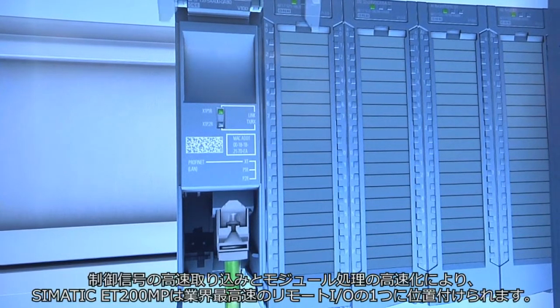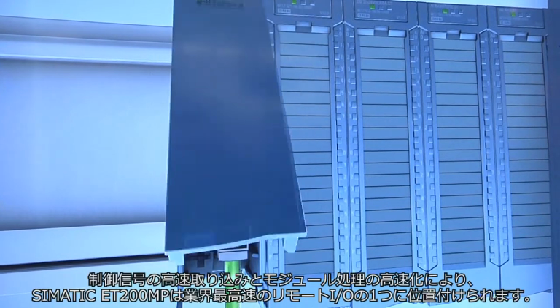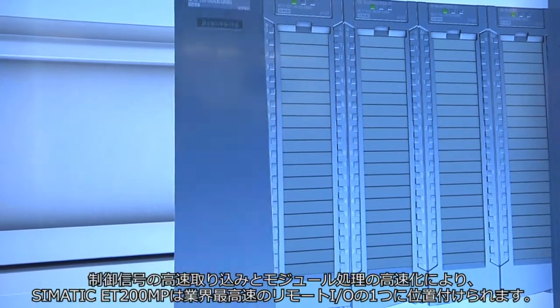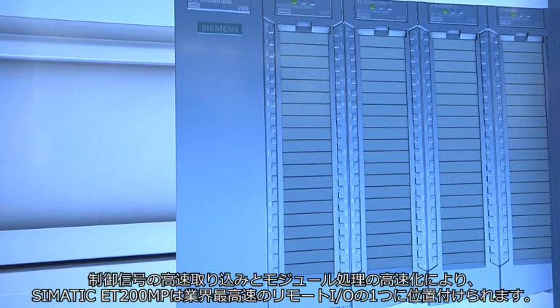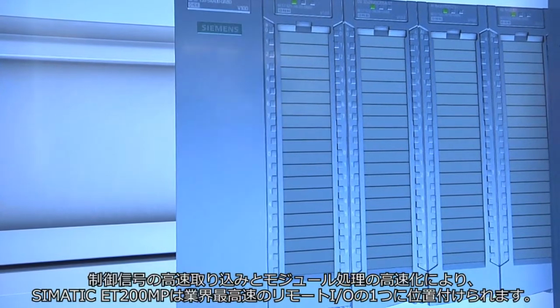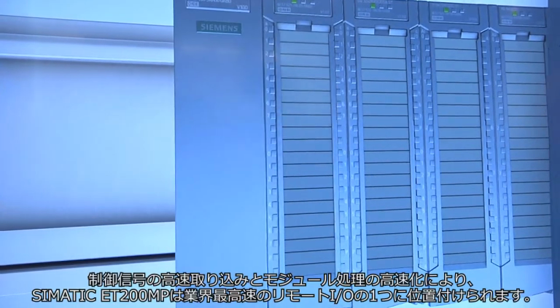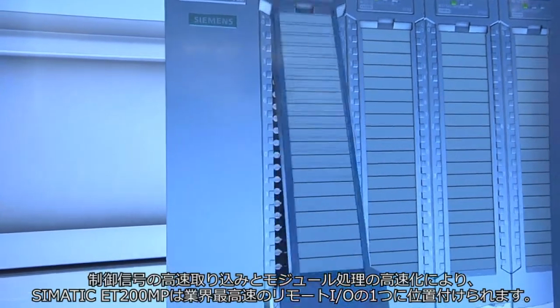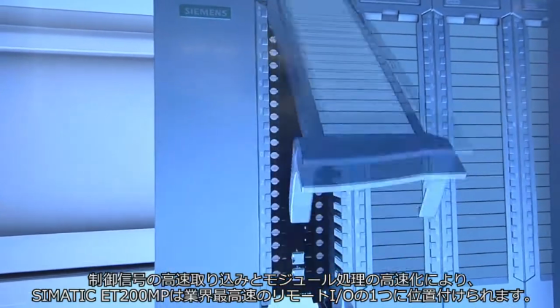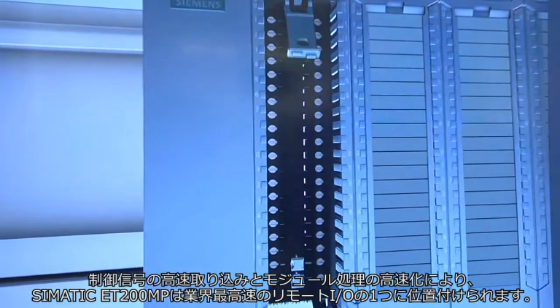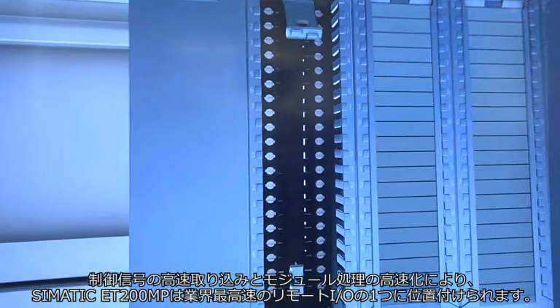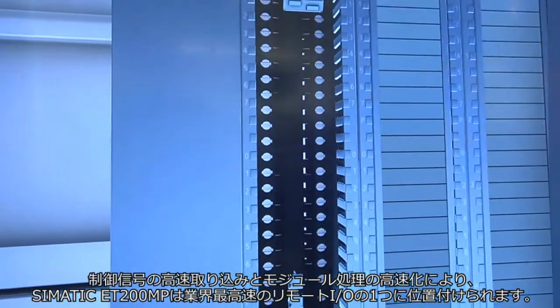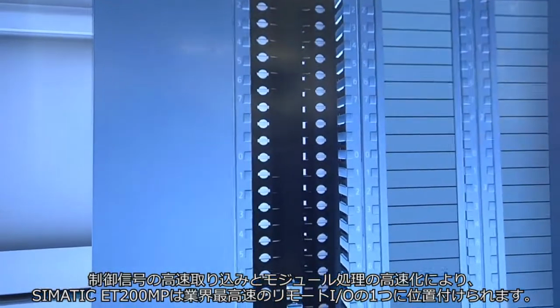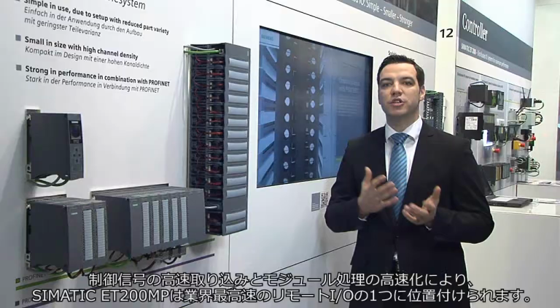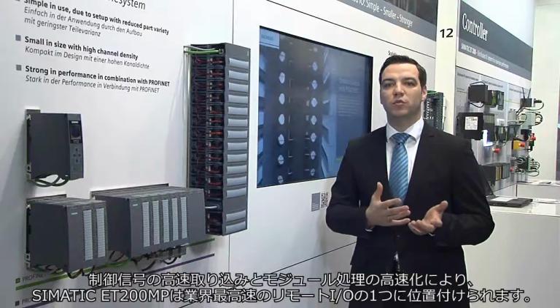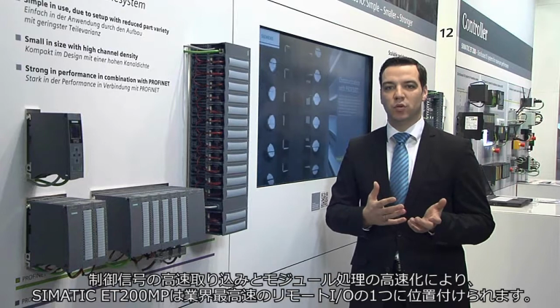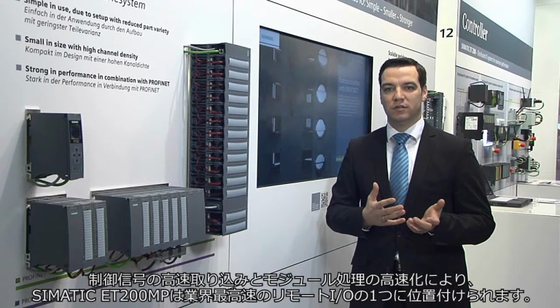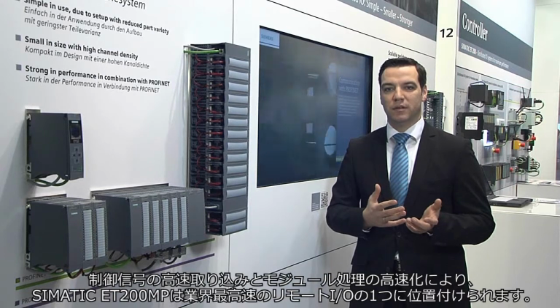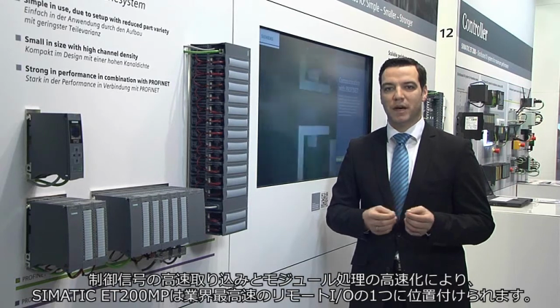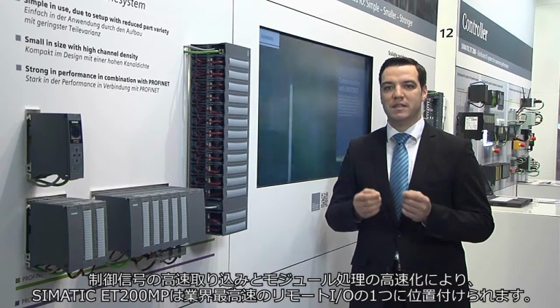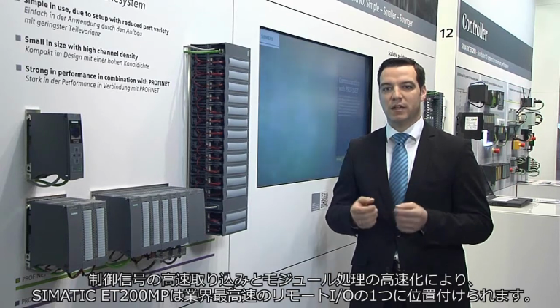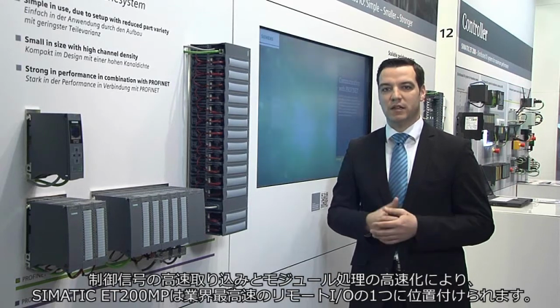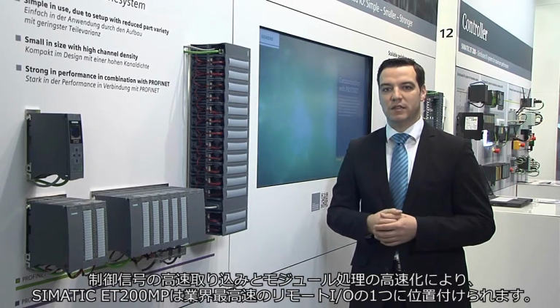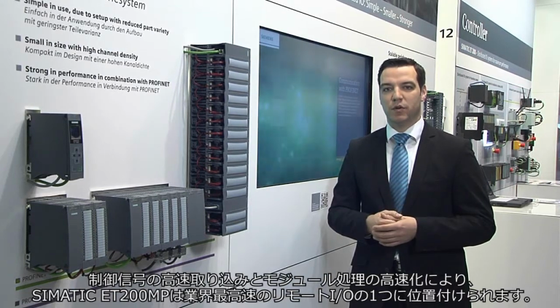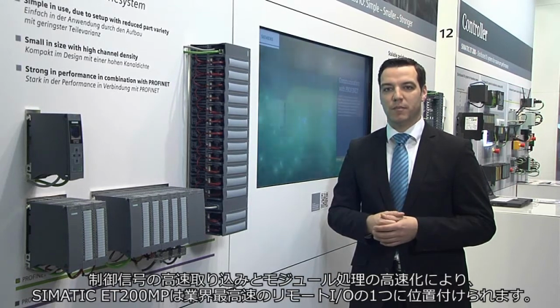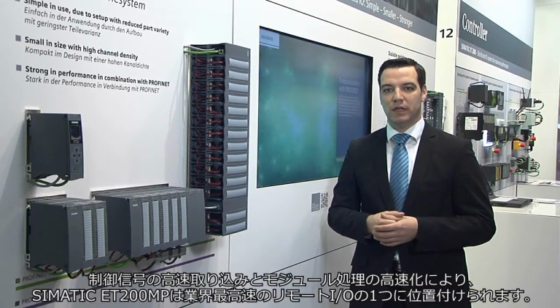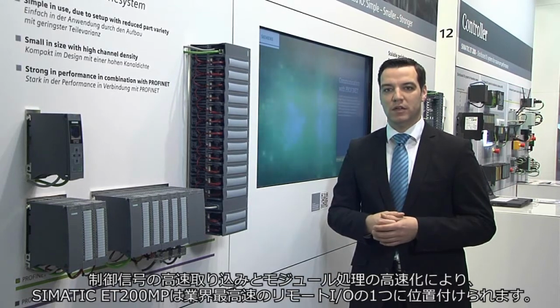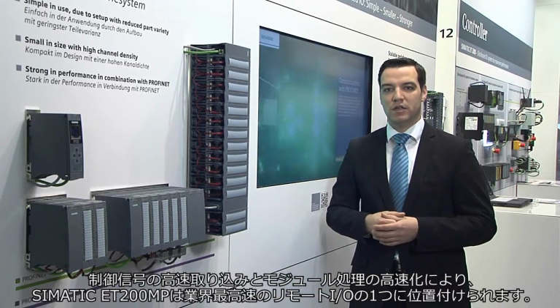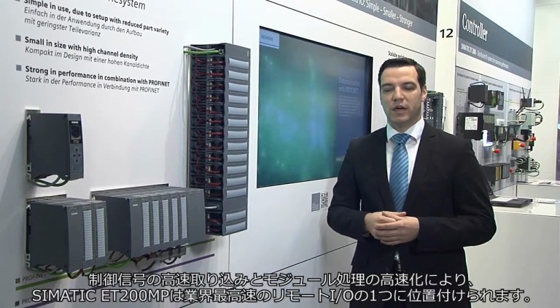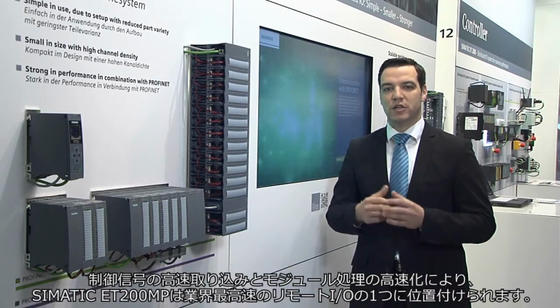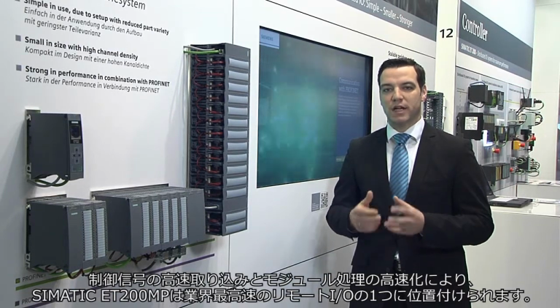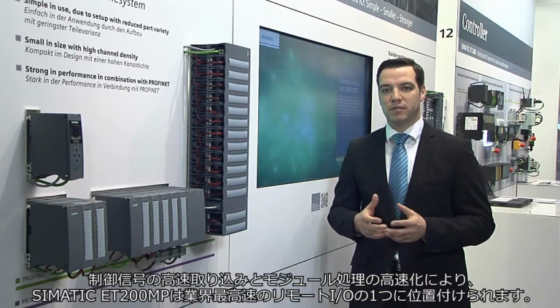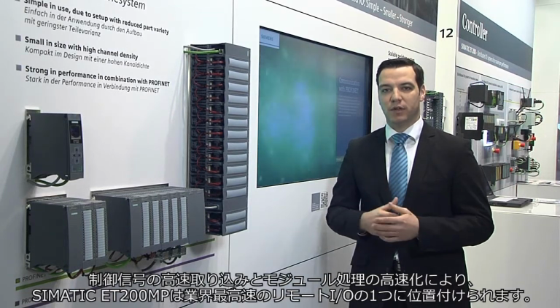Short signal acquisition times at the clamps and fast modules make the Simatic ET200MP one of the fastest peripherals on the market.